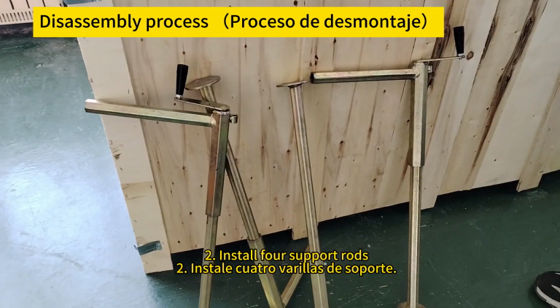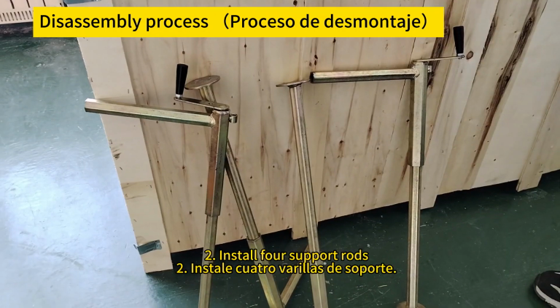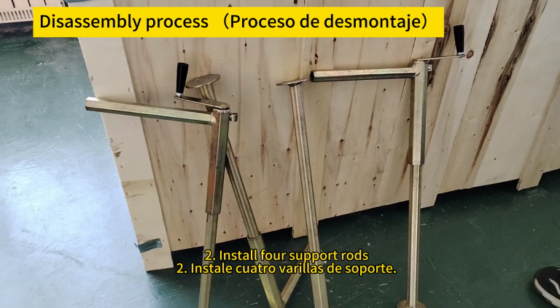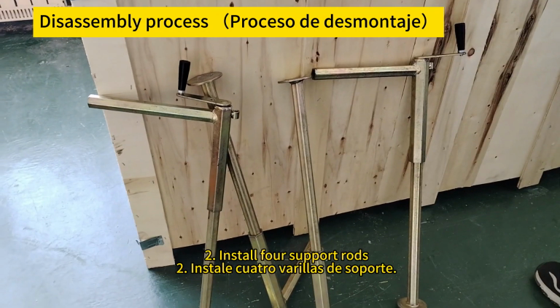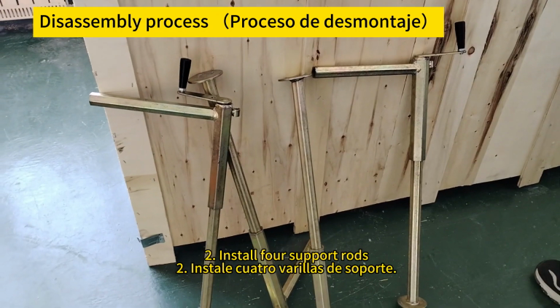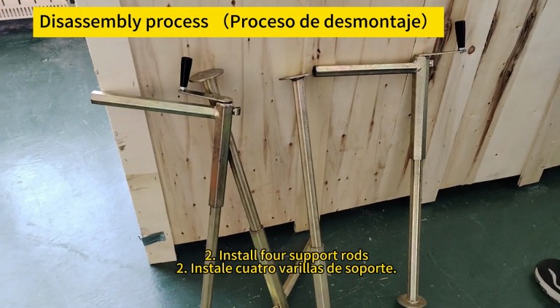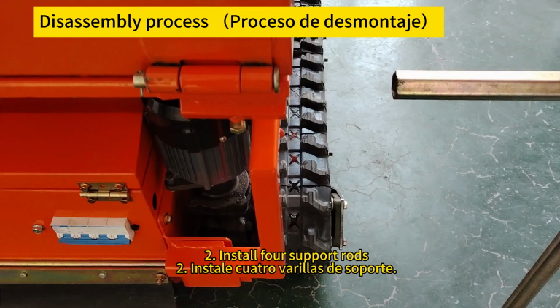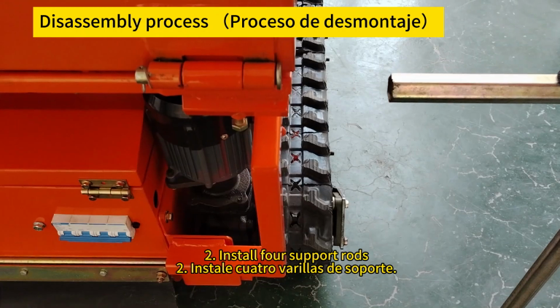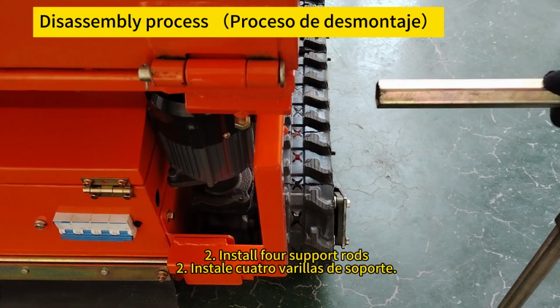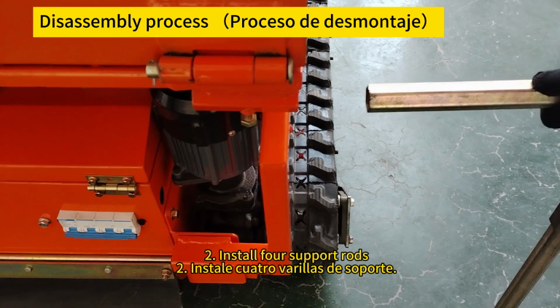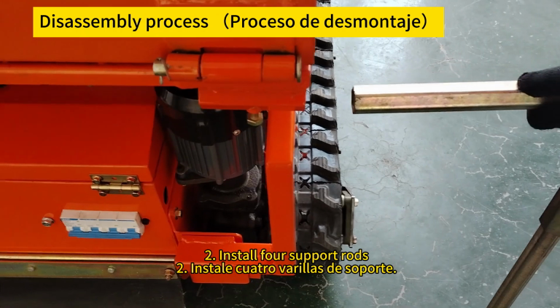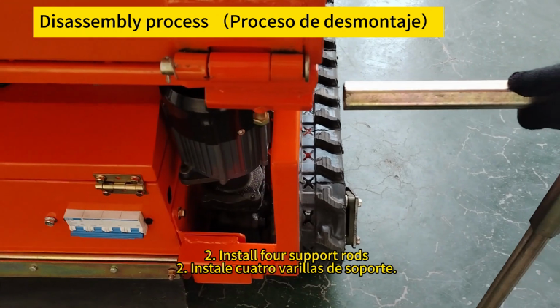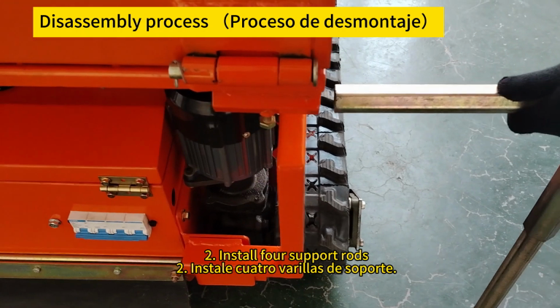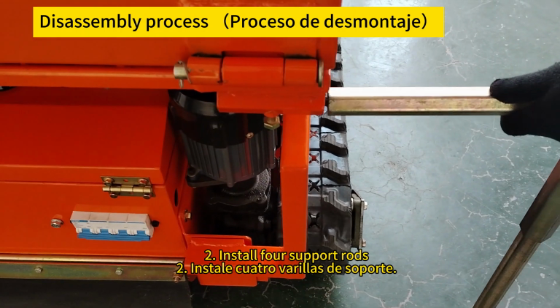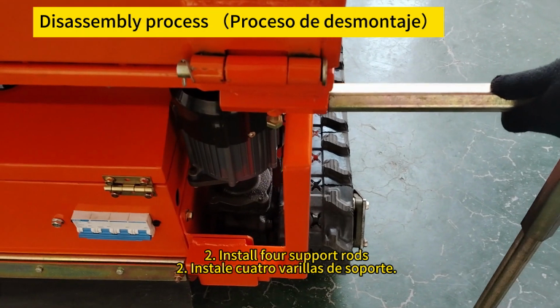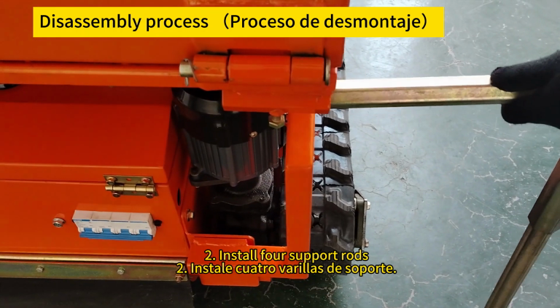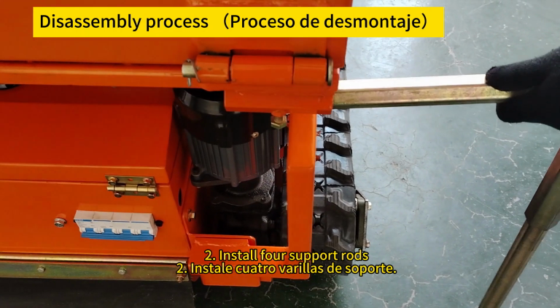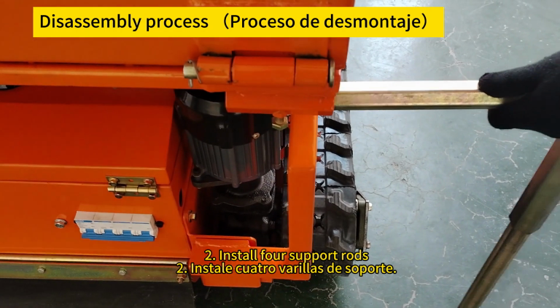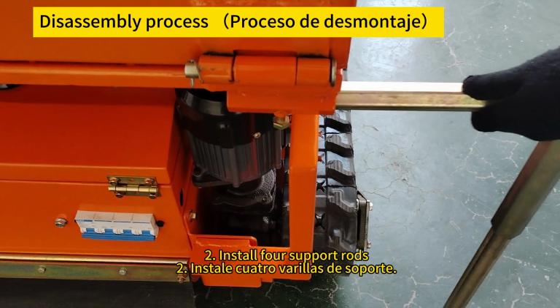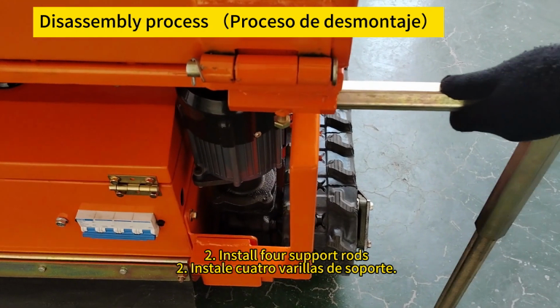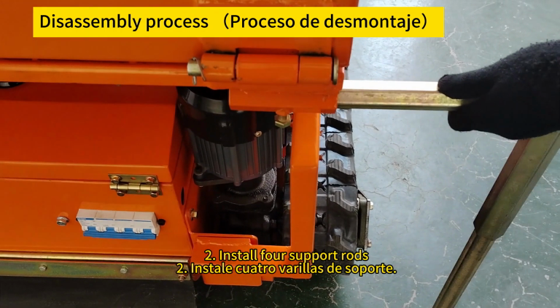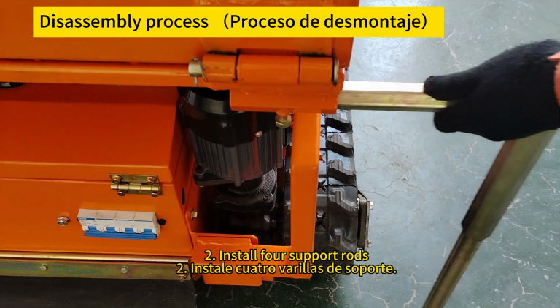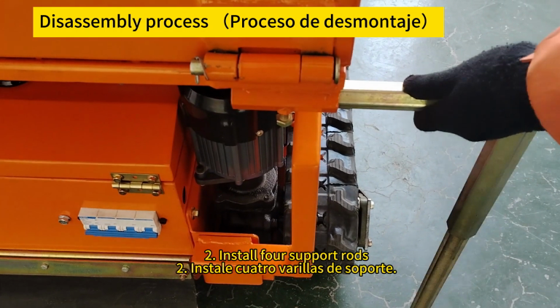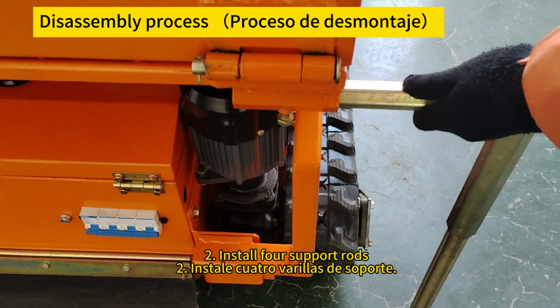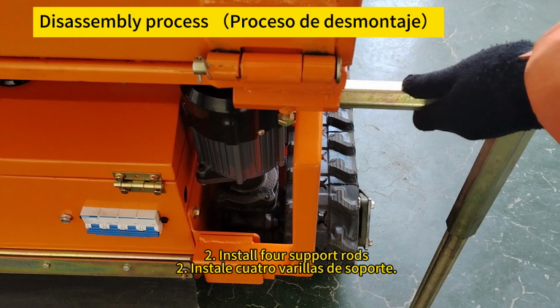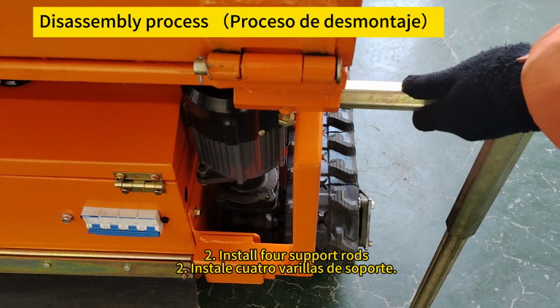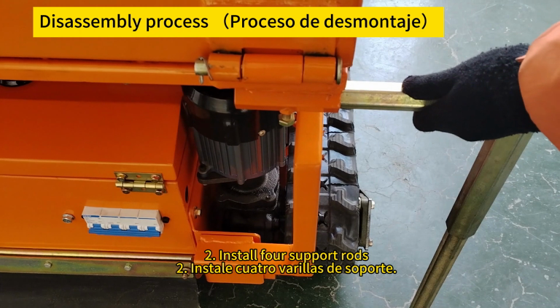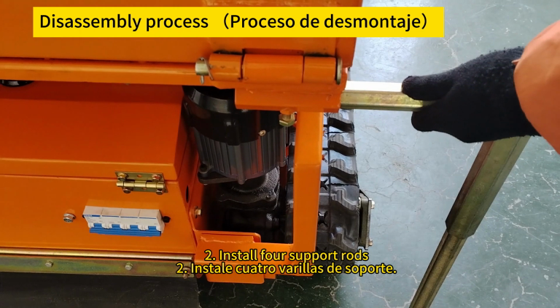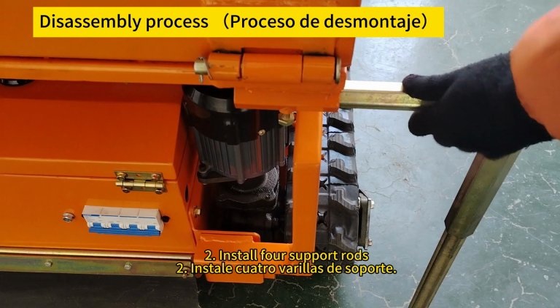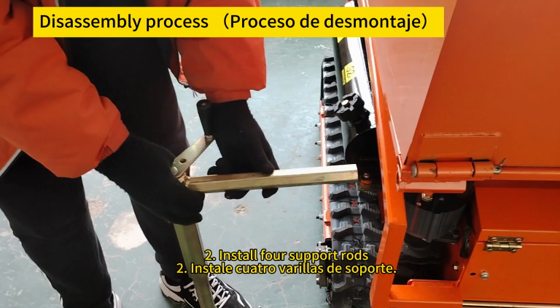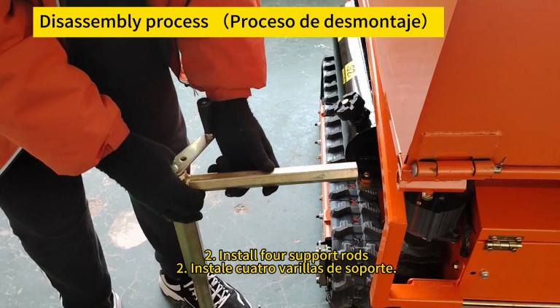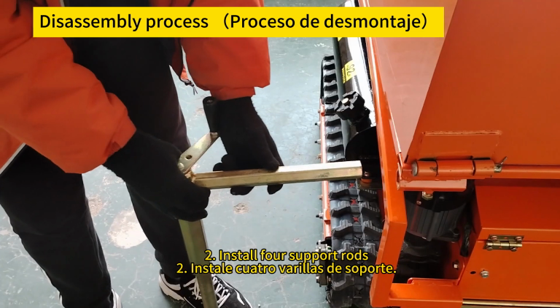Install four support rods. Instale cuatro varillas de soporte.